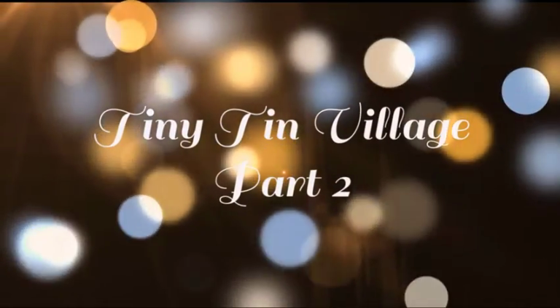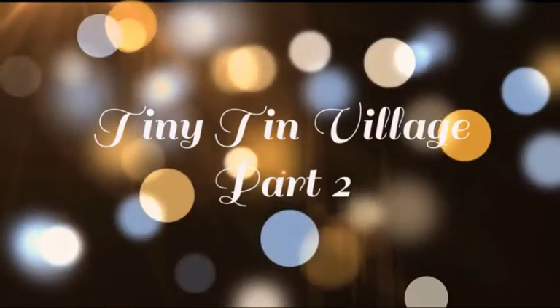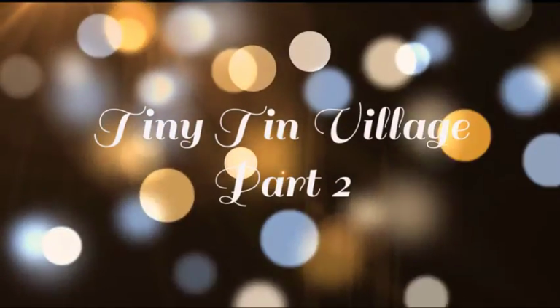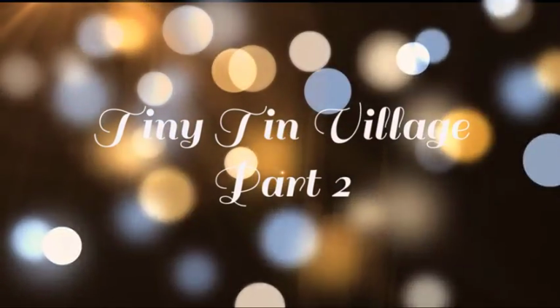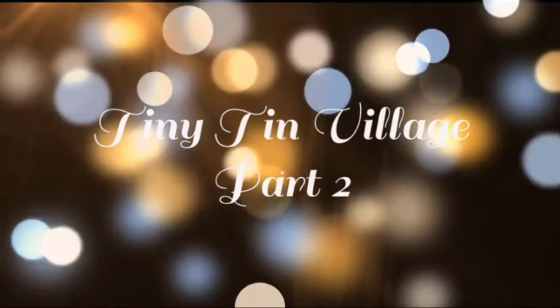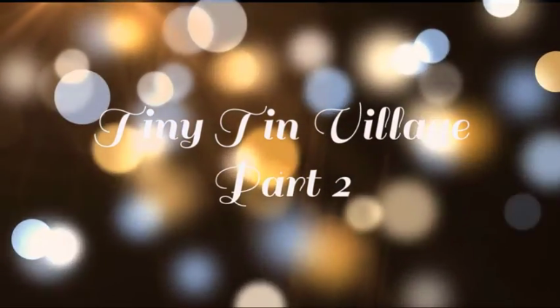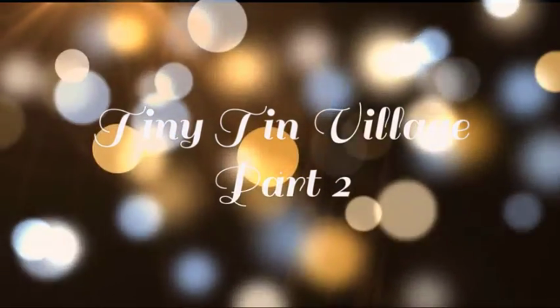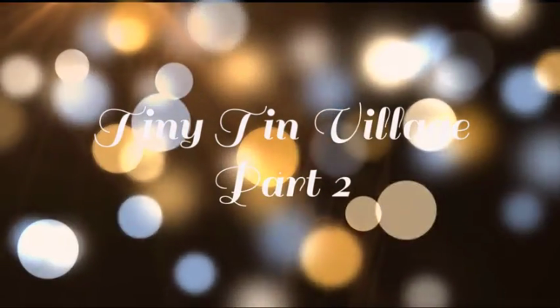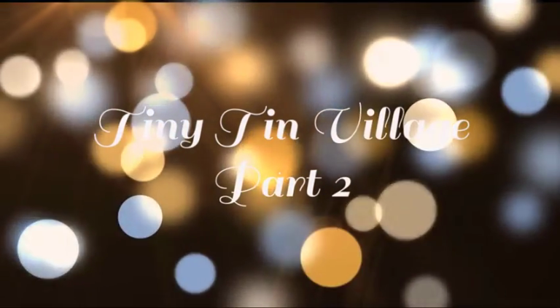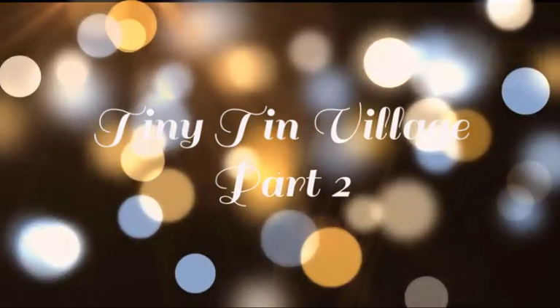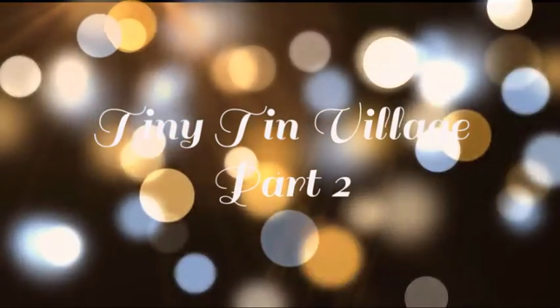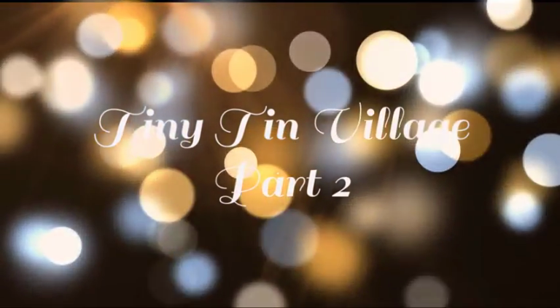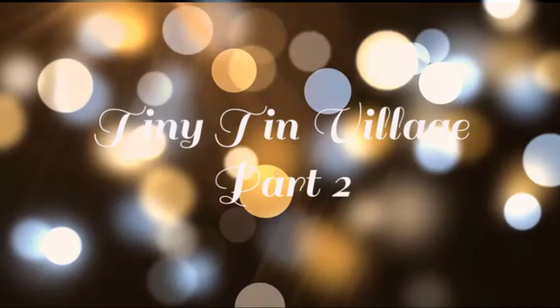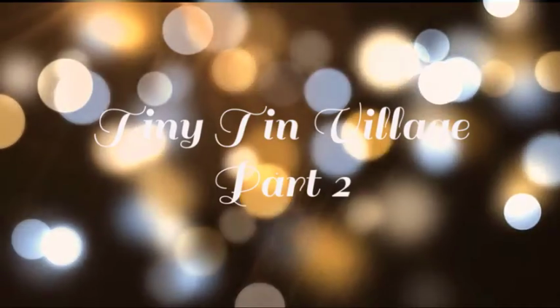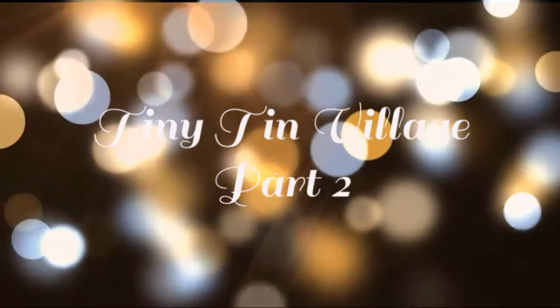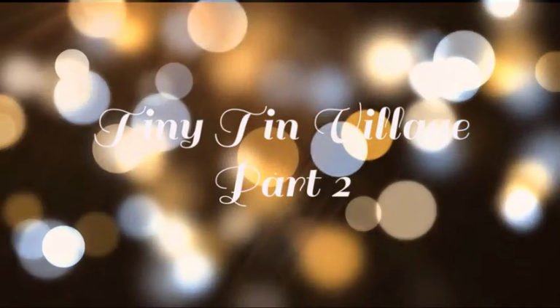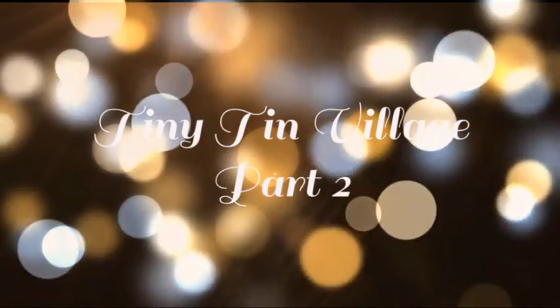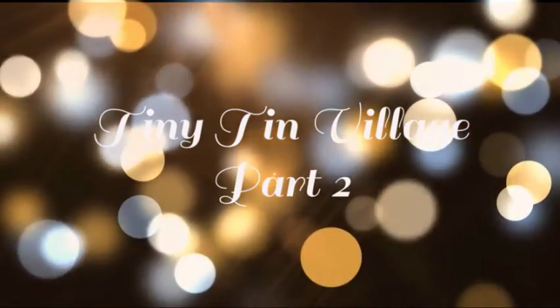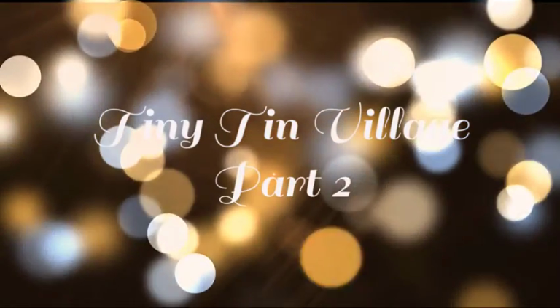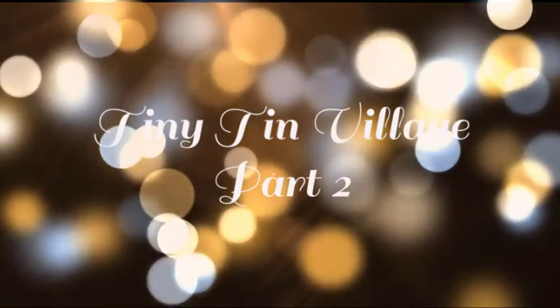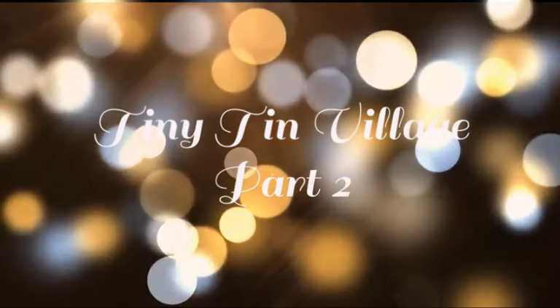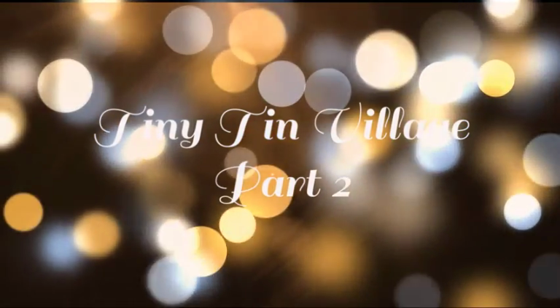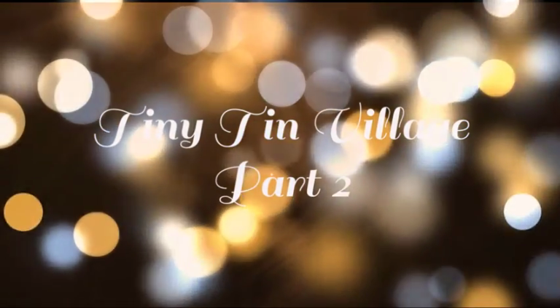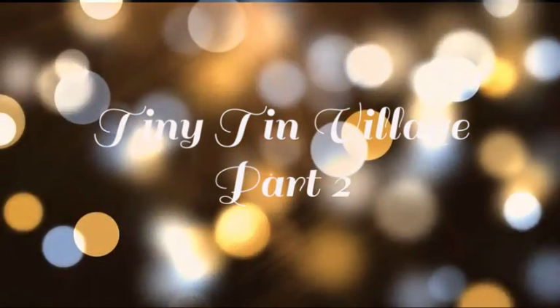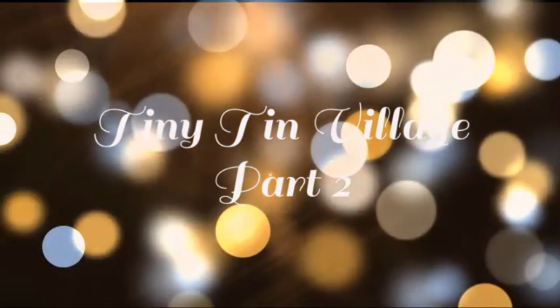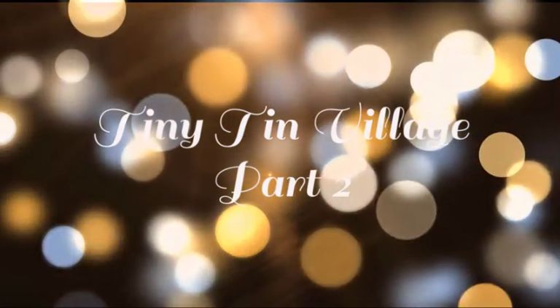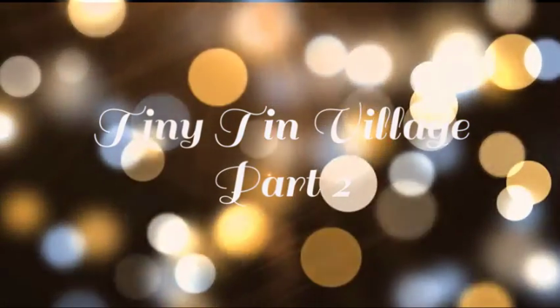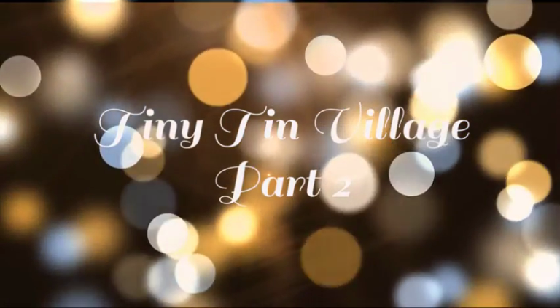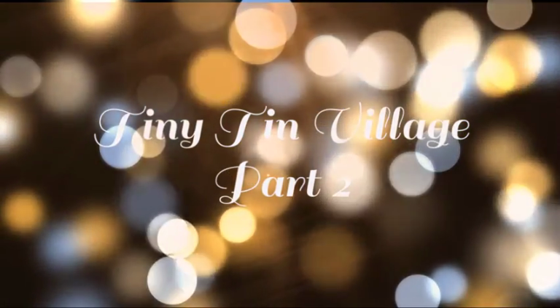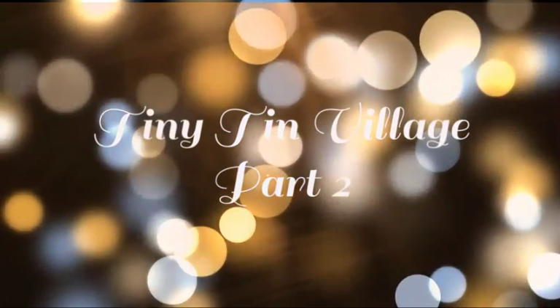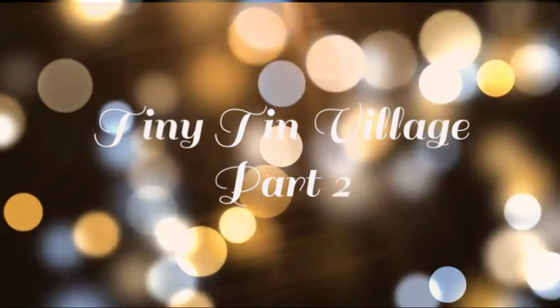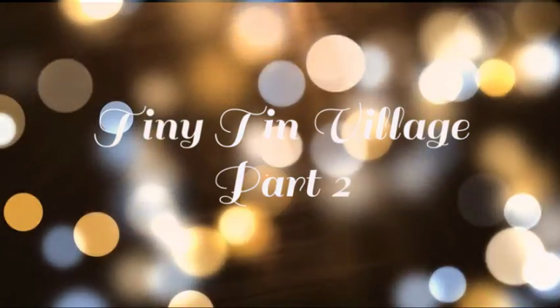Good morning, it's Beverly Cole and I'm in my studio again. Welcome to Tiny Tin Village Part 2. Let's get going.